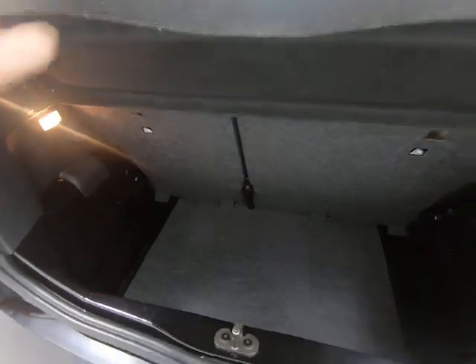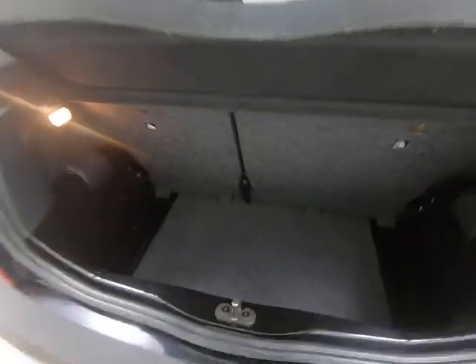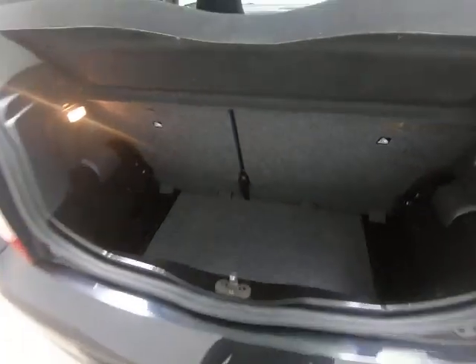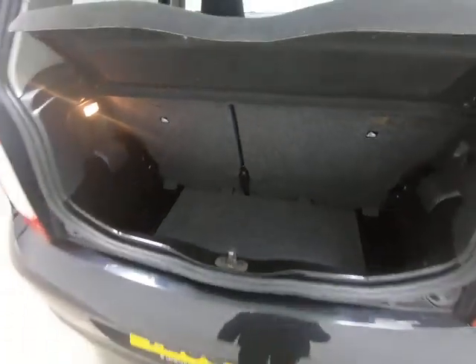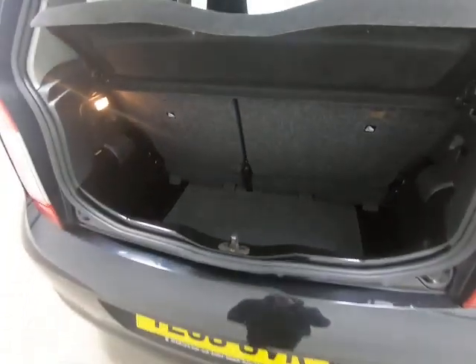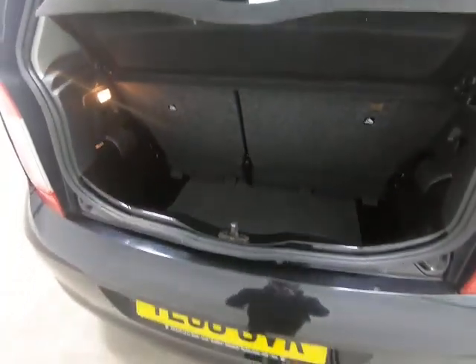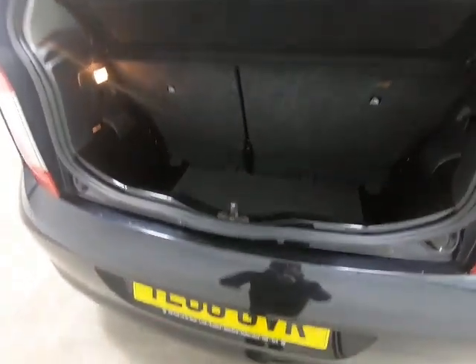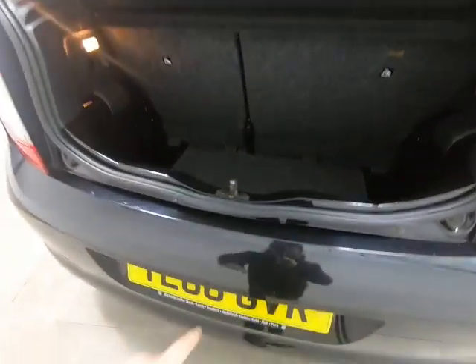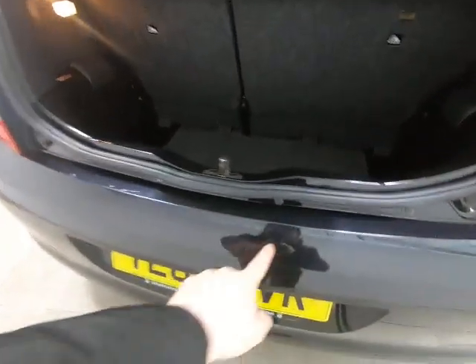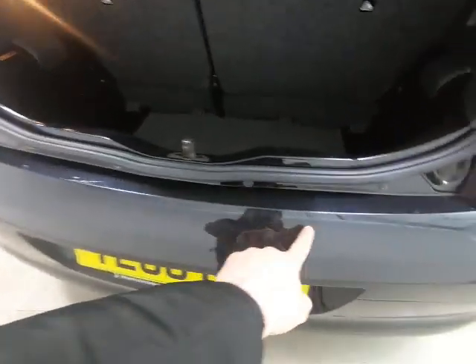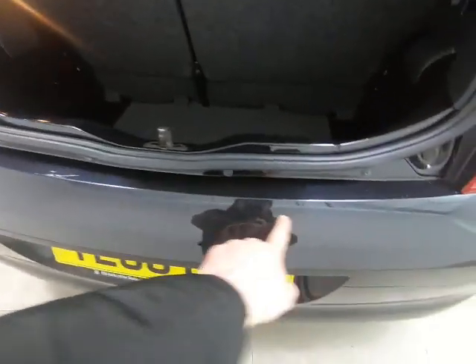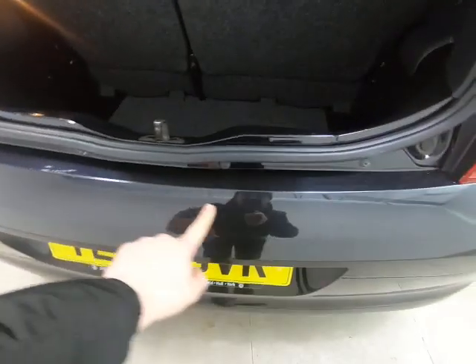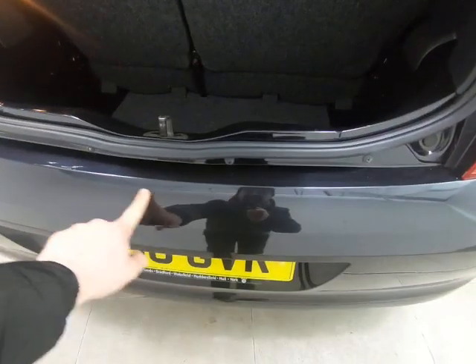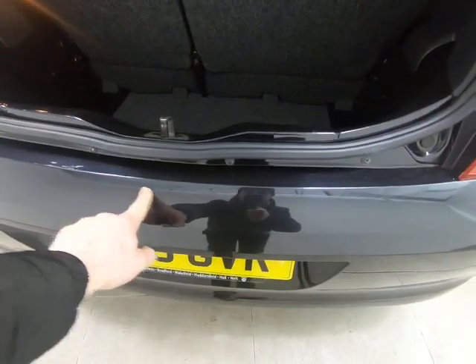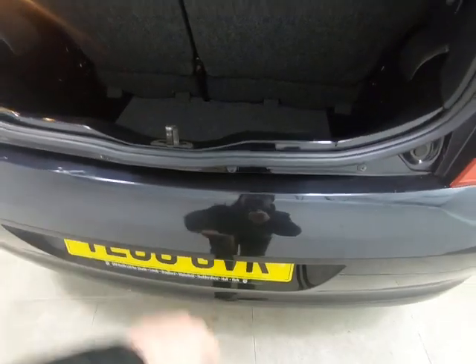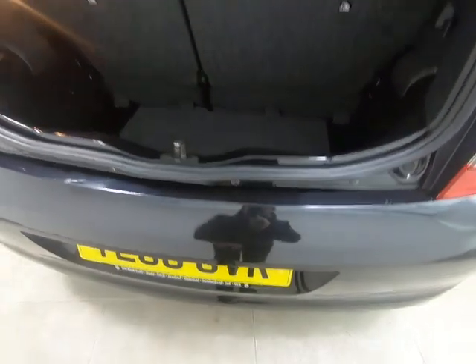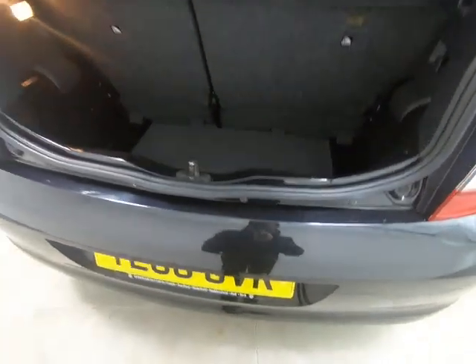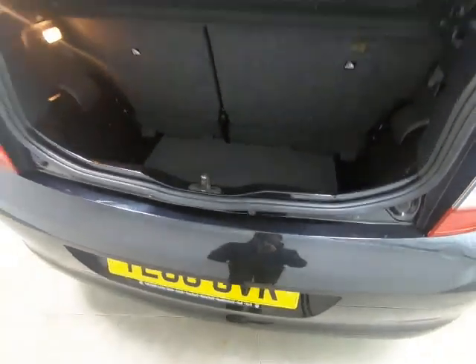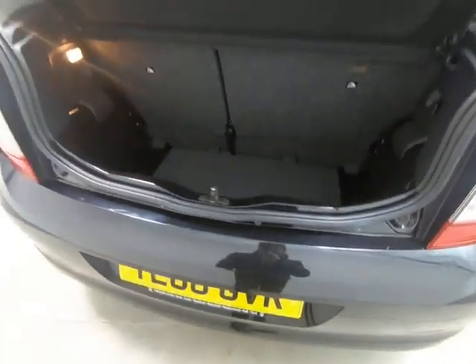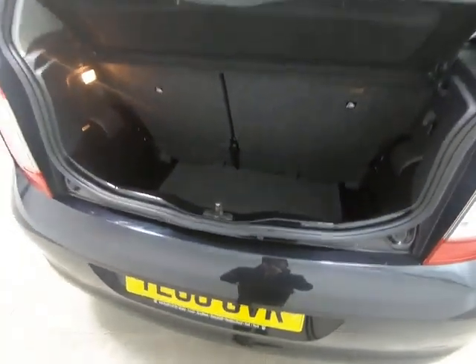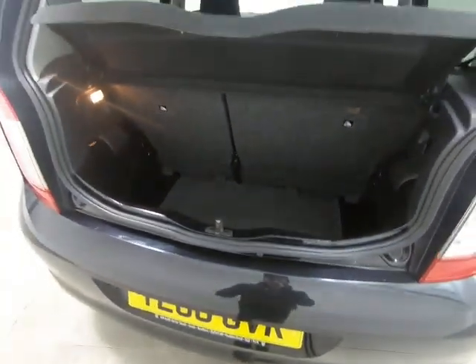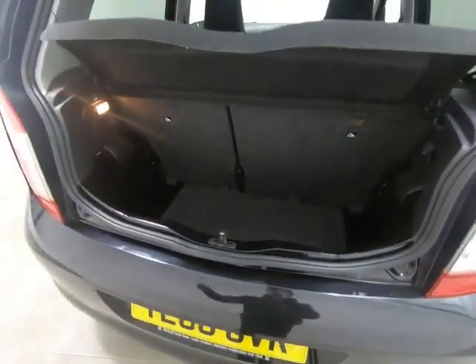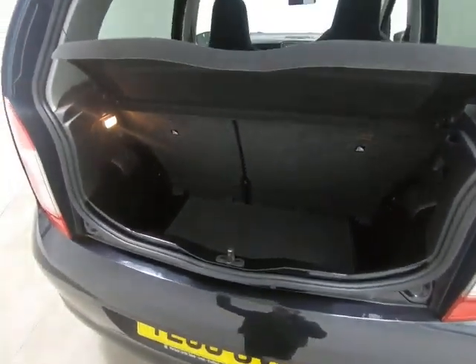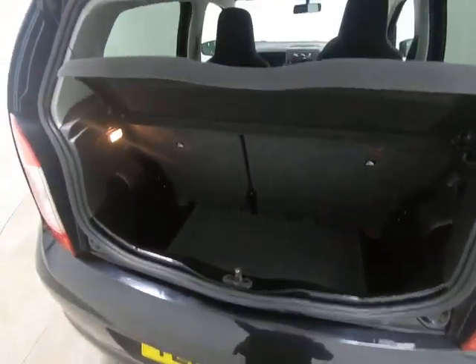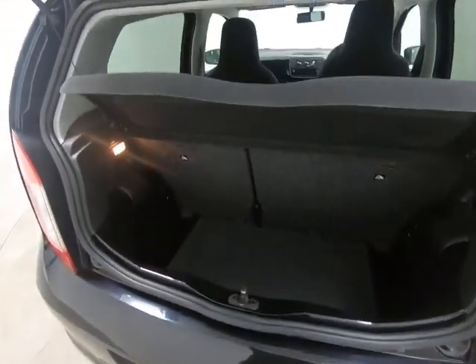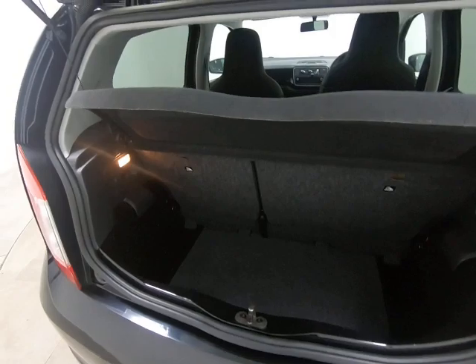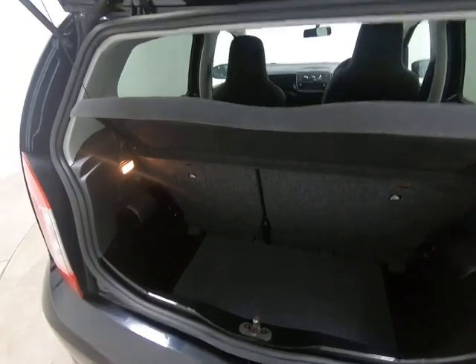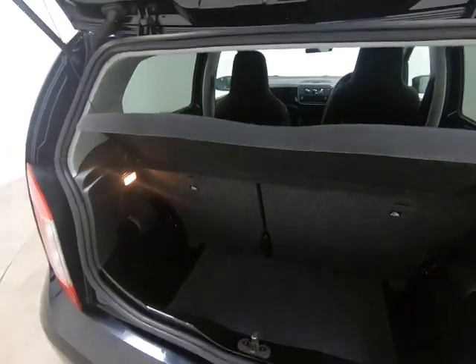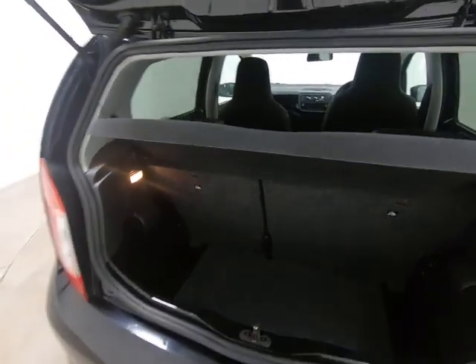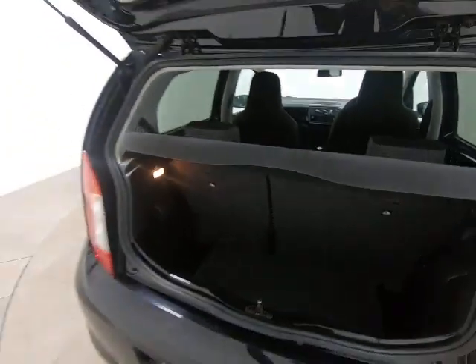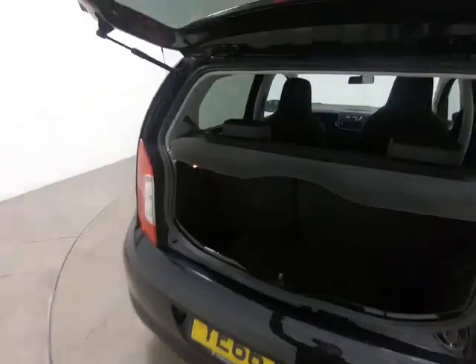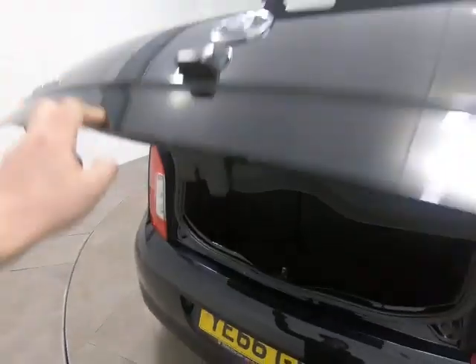The parcel shelf is present. Getting a close-up to show you there's no sign of any luggage rash to the rear of the bumper.